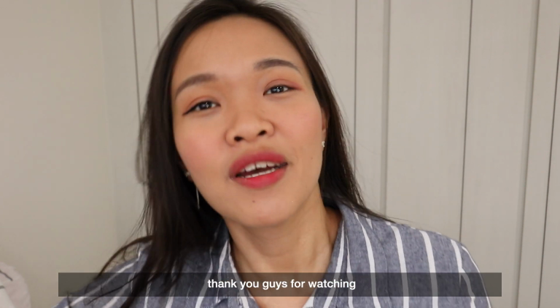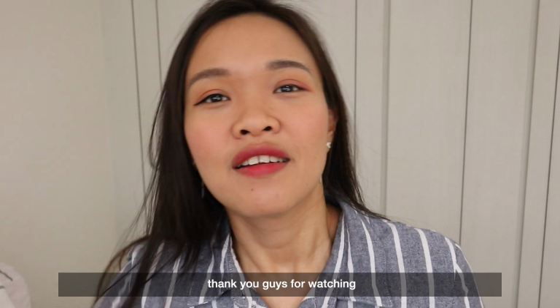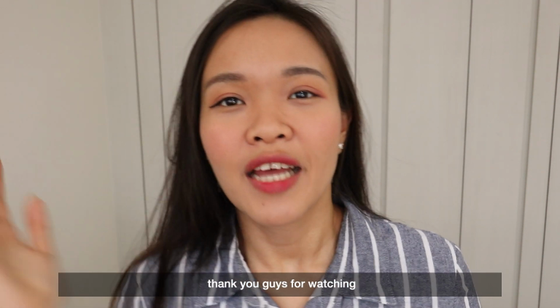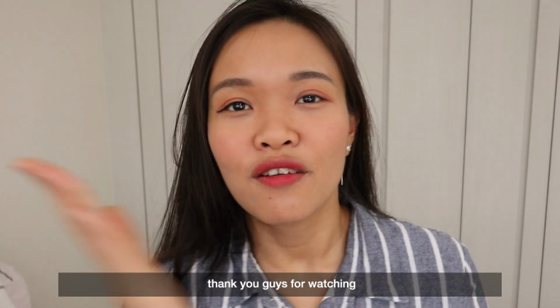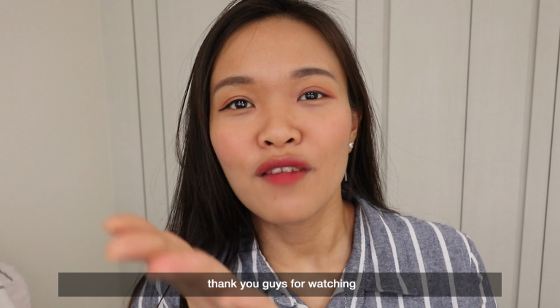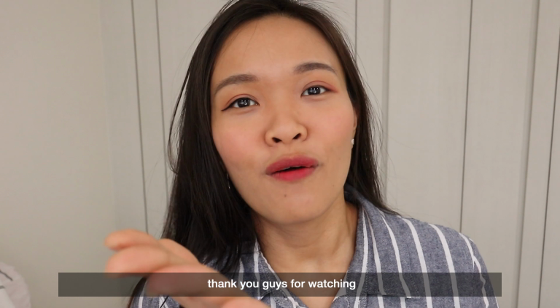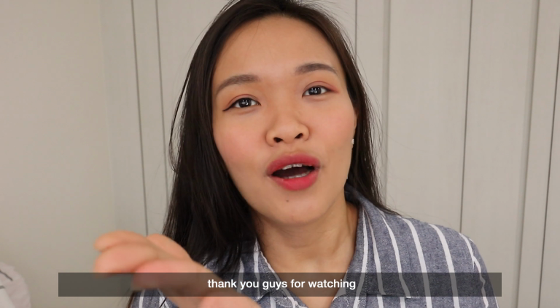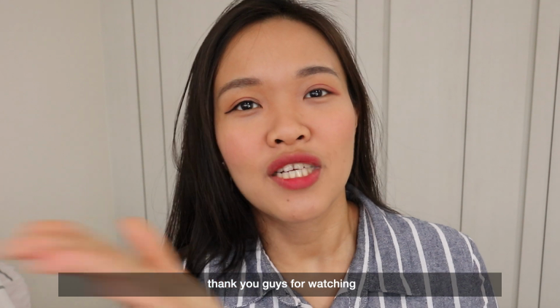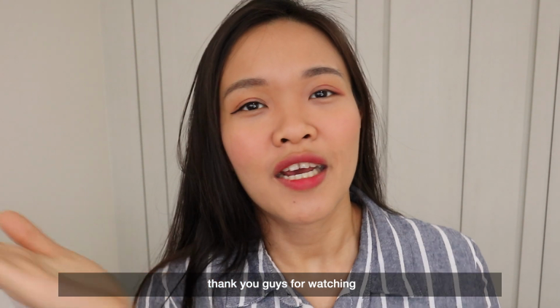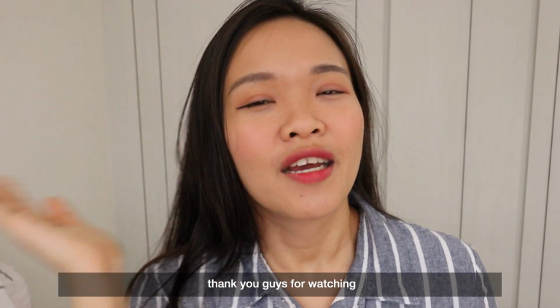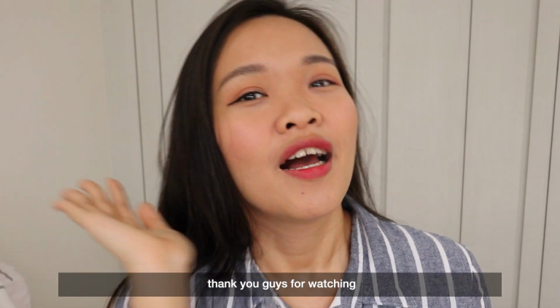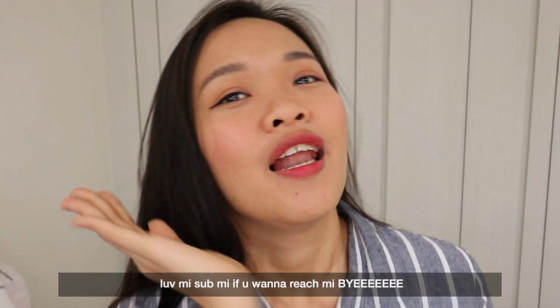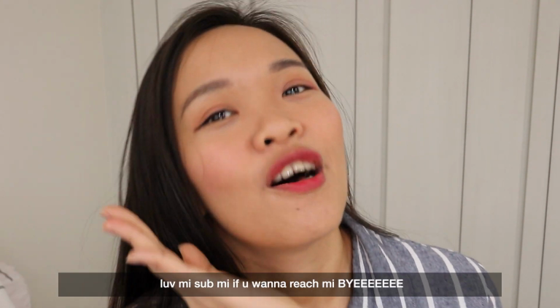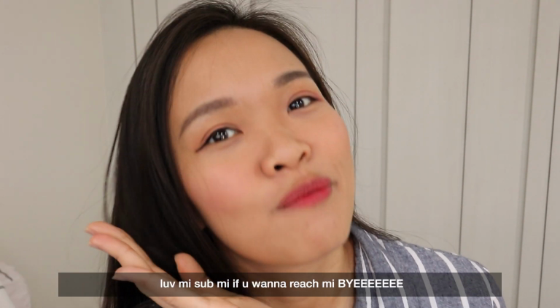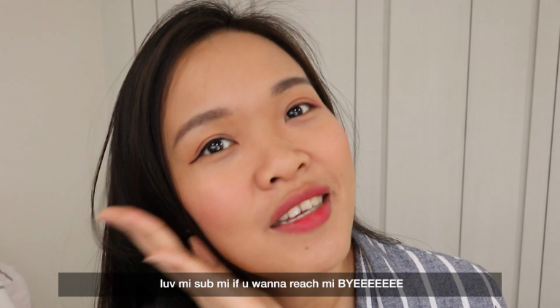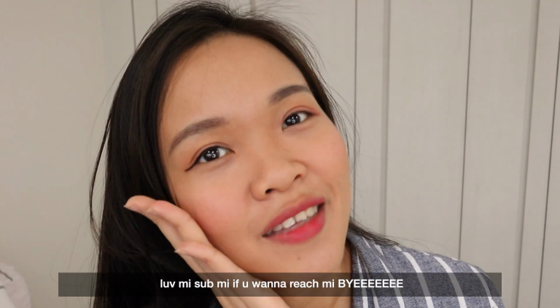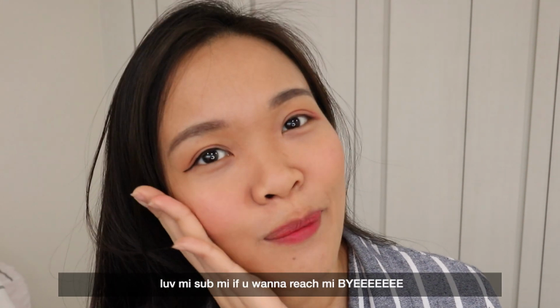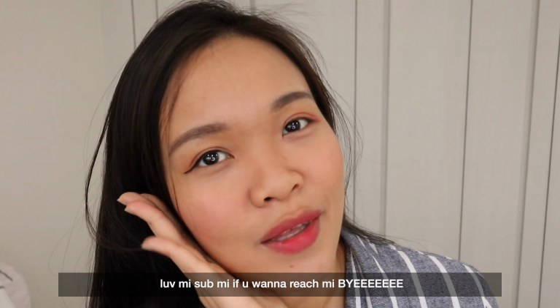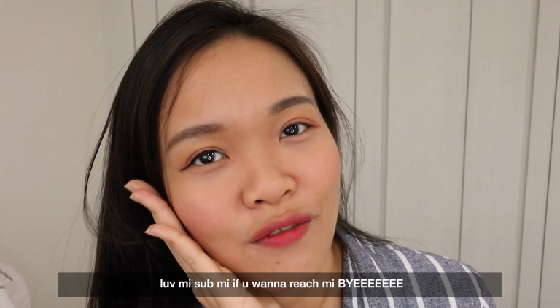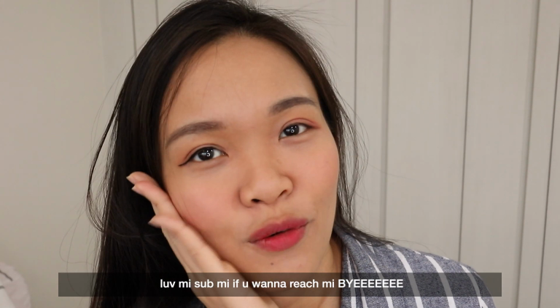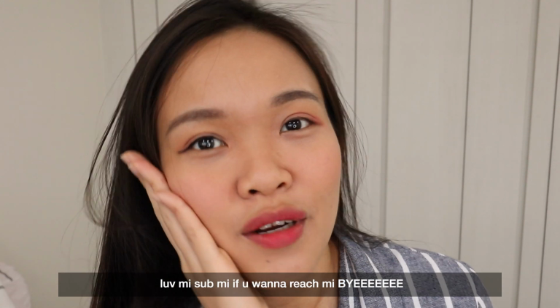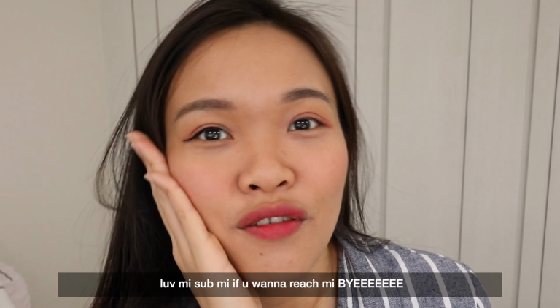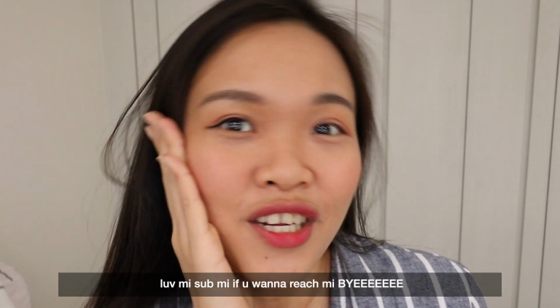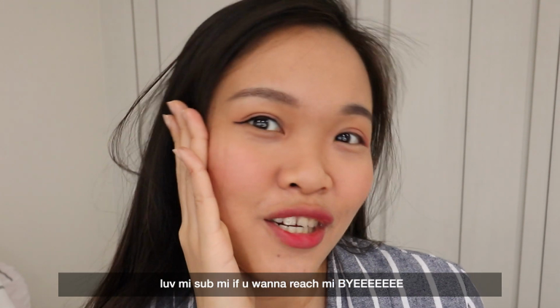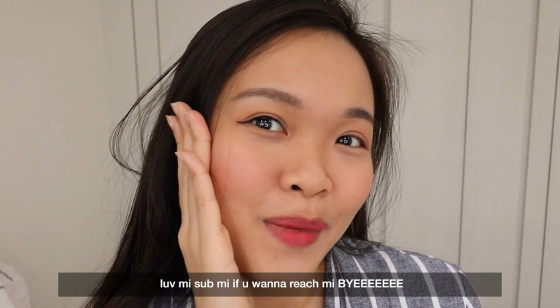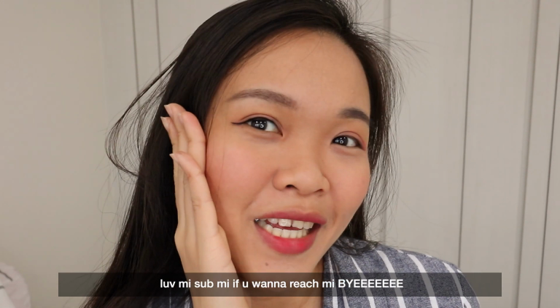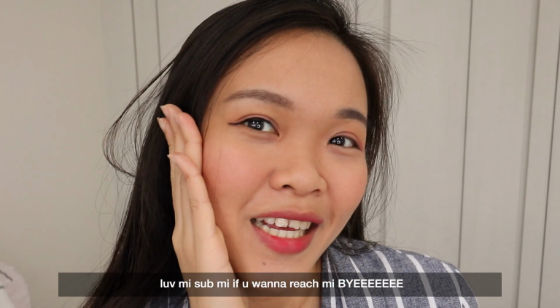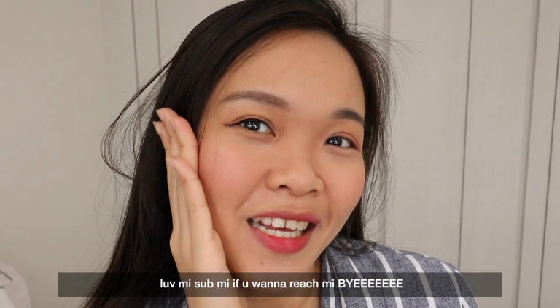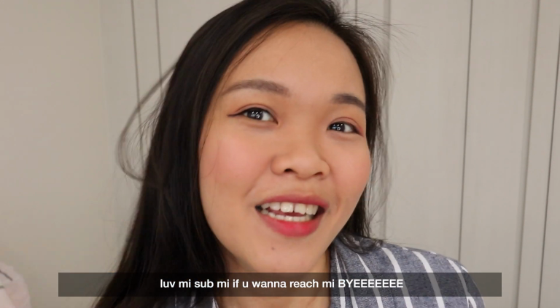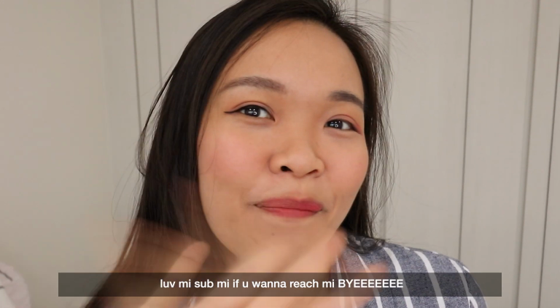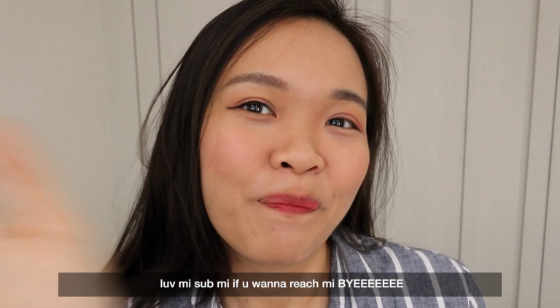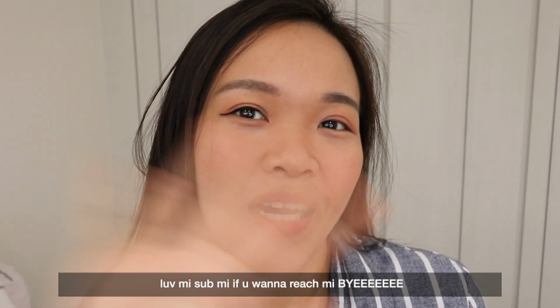Thank you guys for watching! Love me, sub me if you want to reach me. Bye!